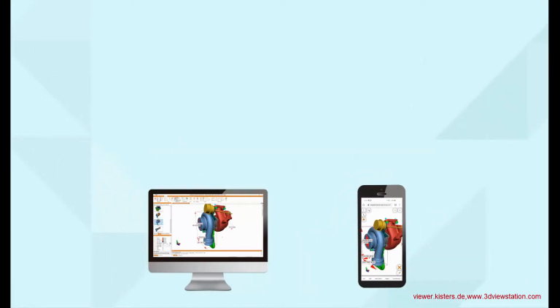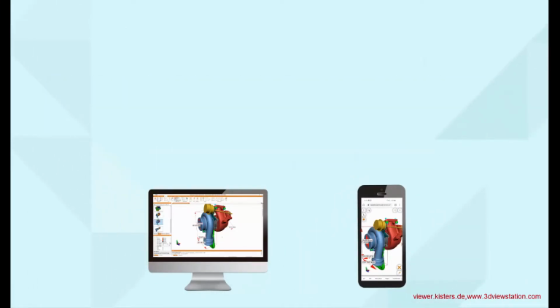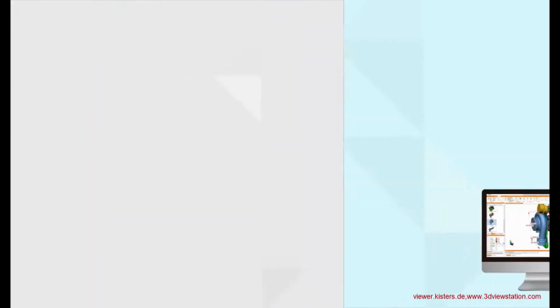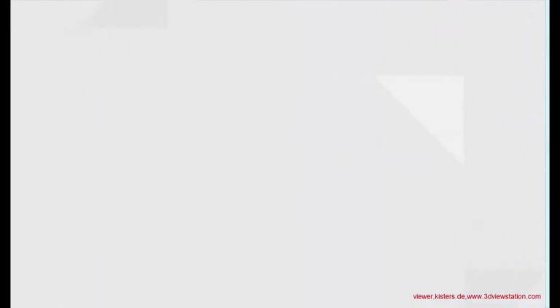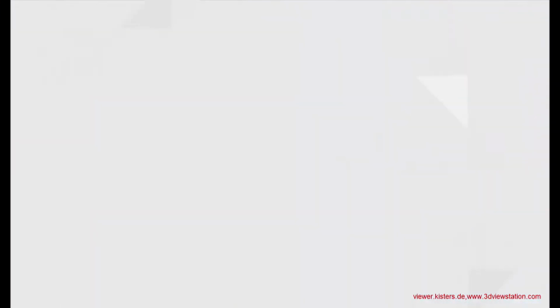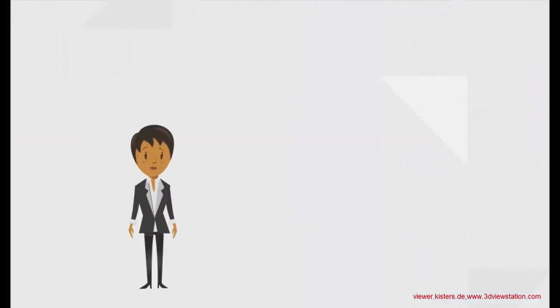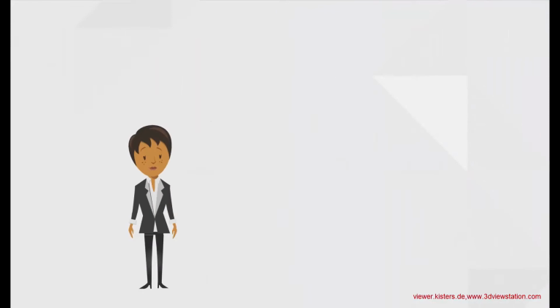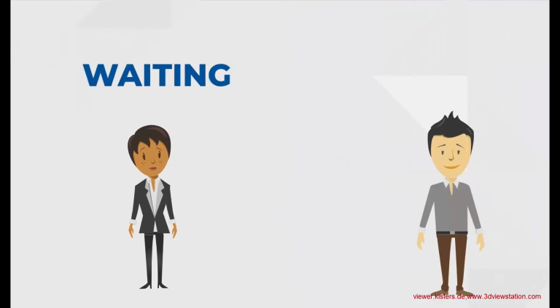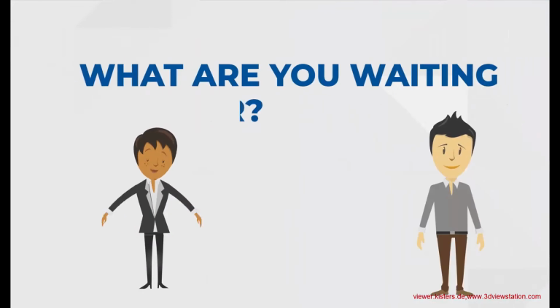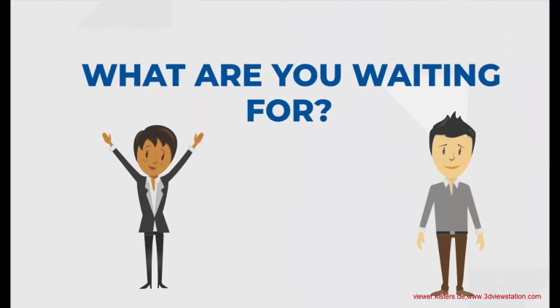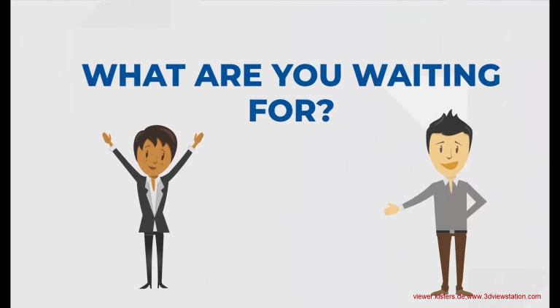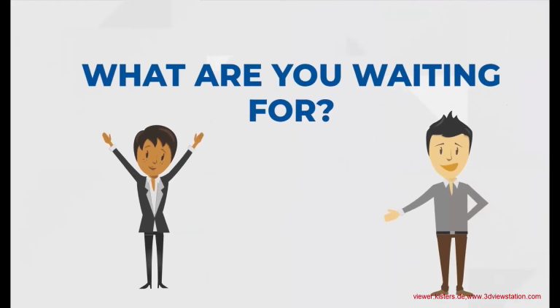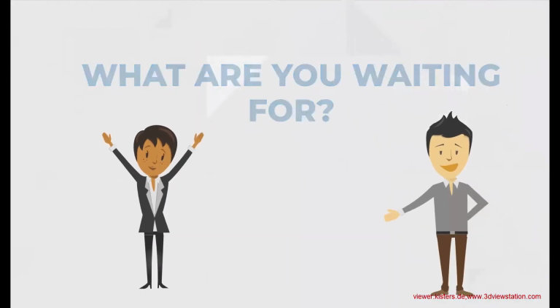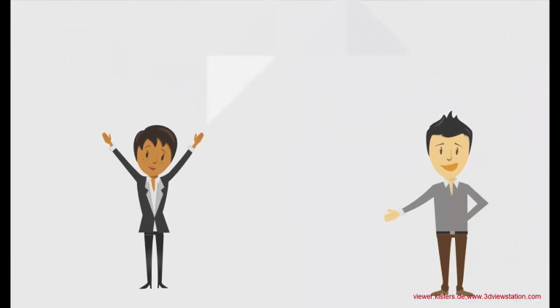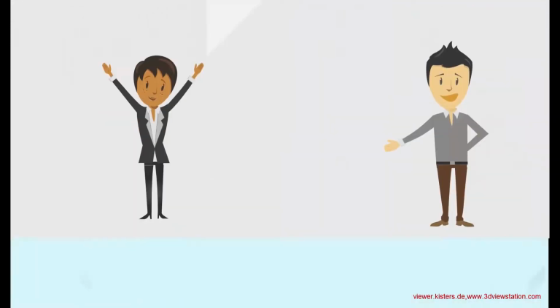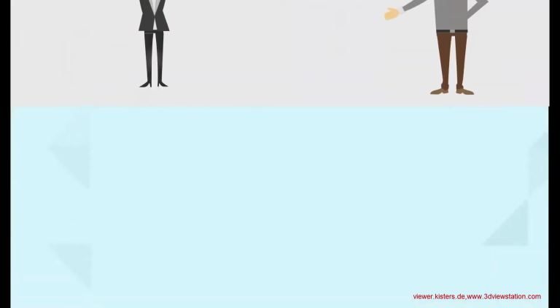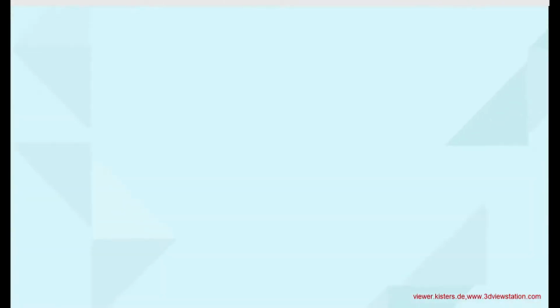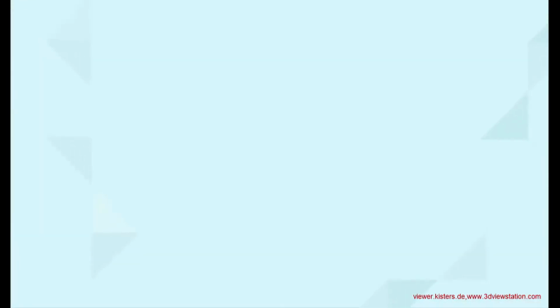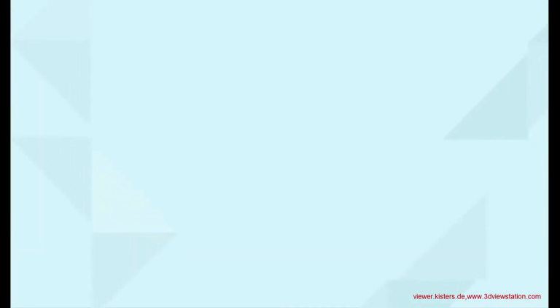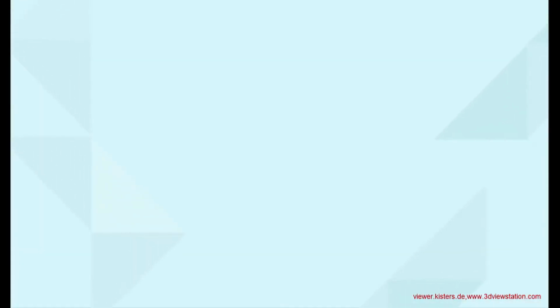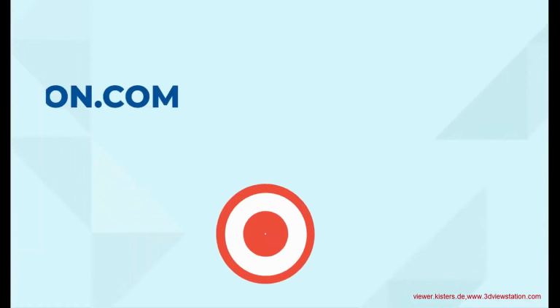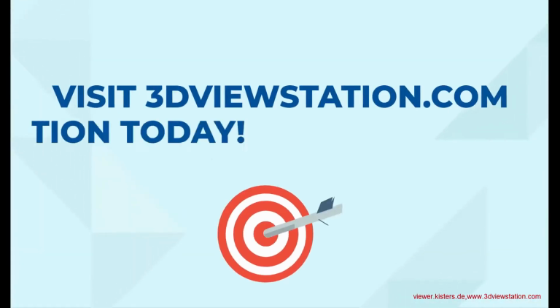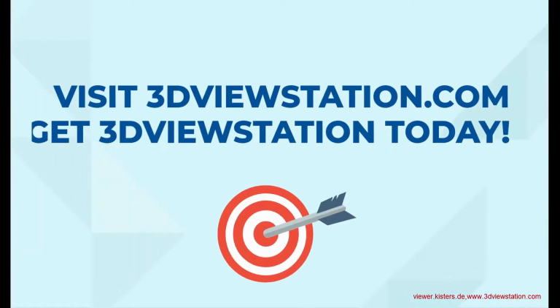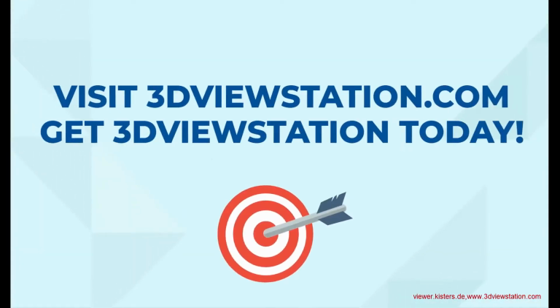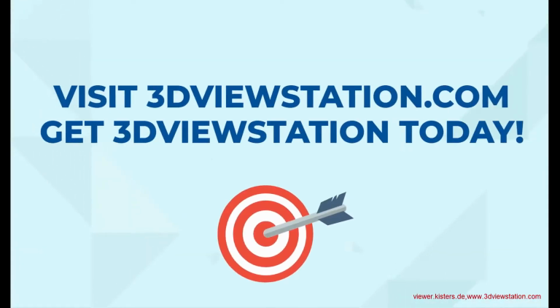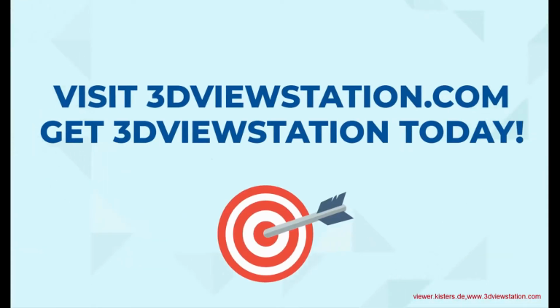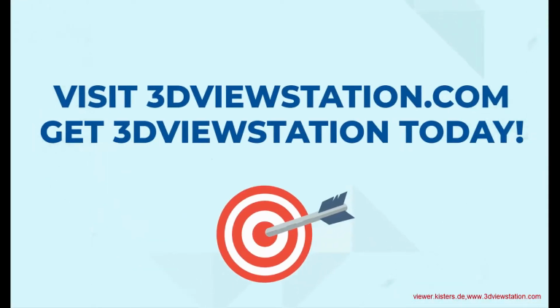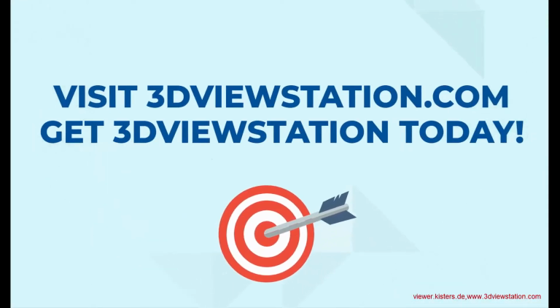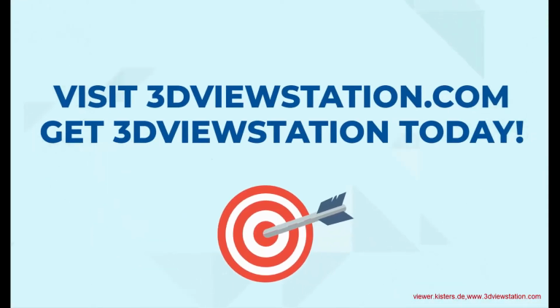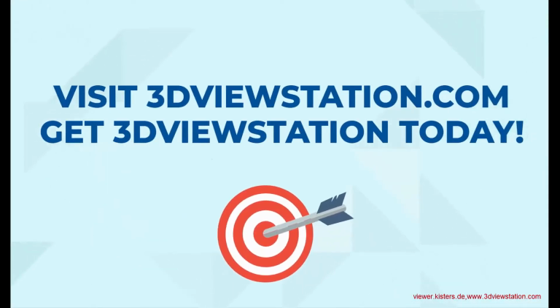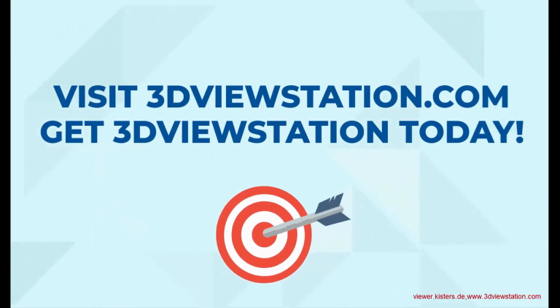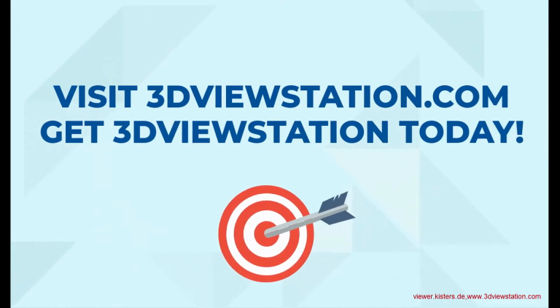So, what are you waiting for? Visit 3DViewStation.com and get 3D View Station today.